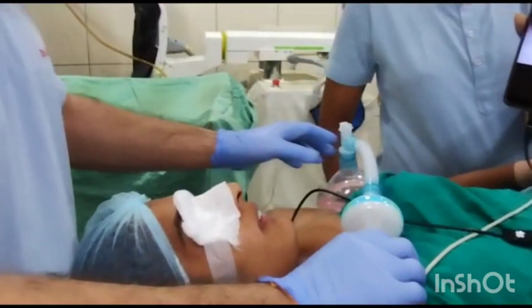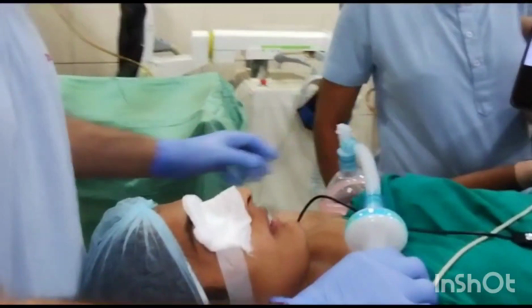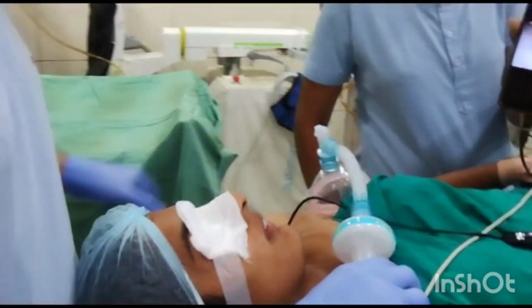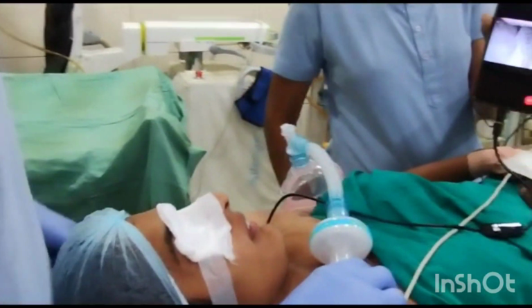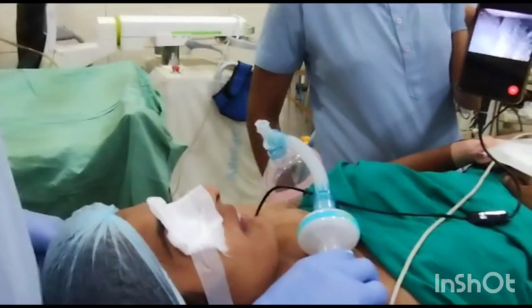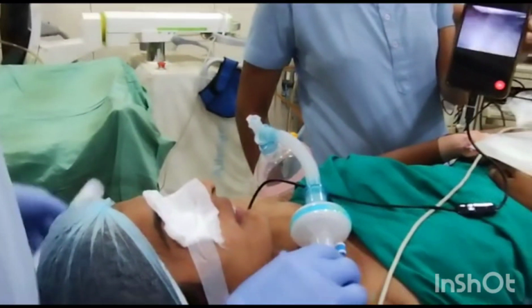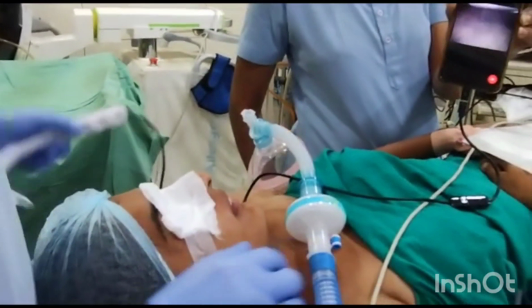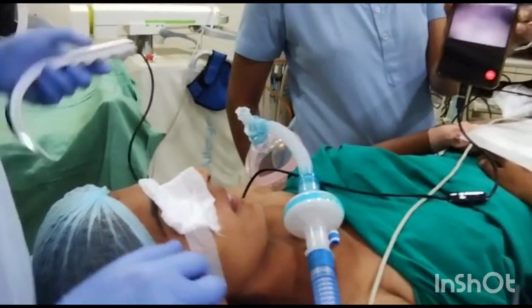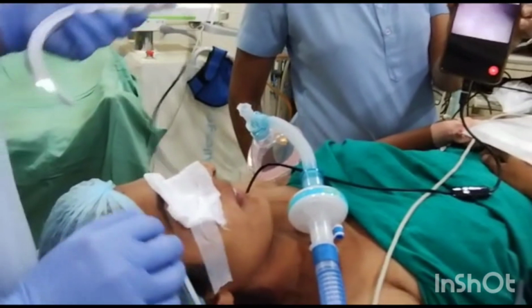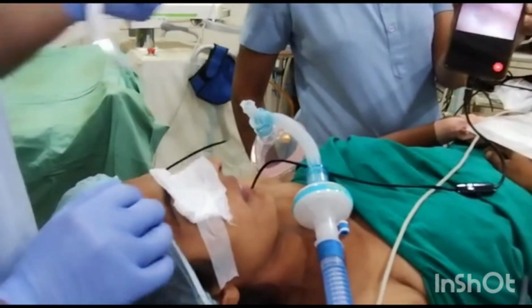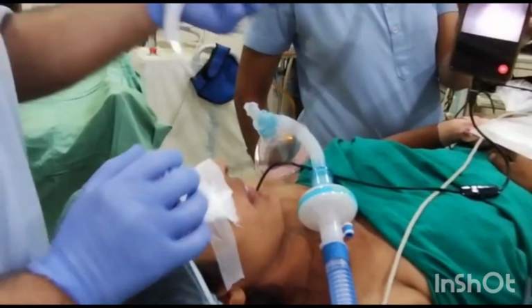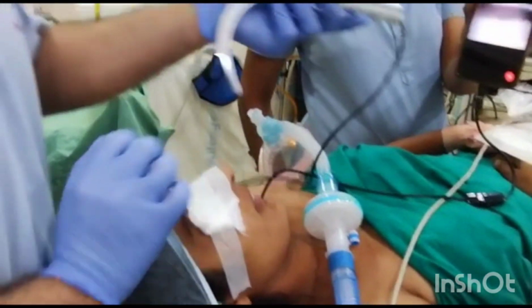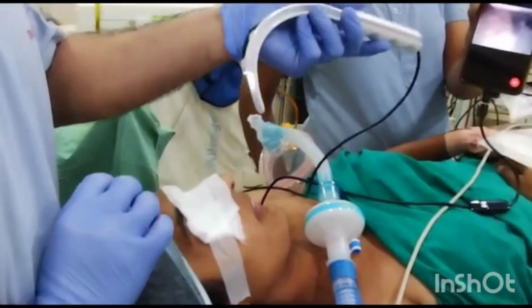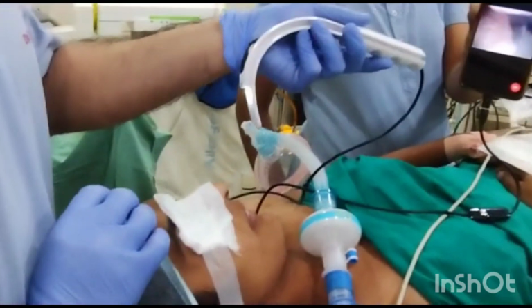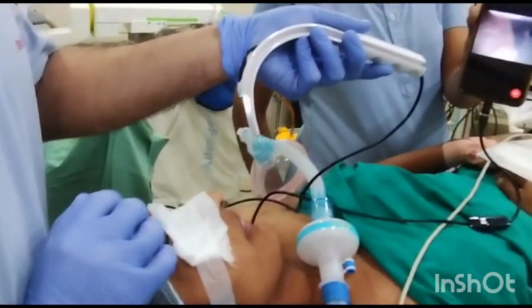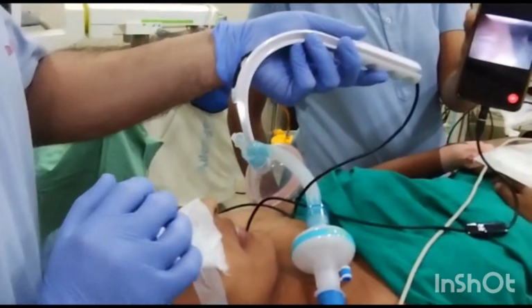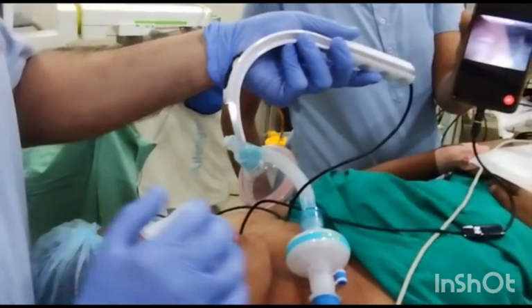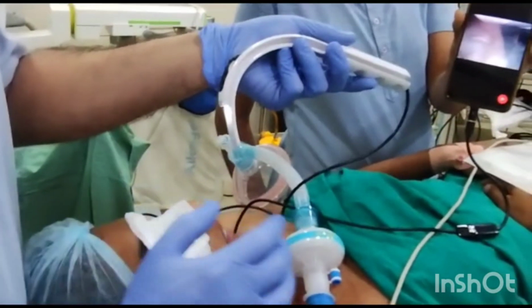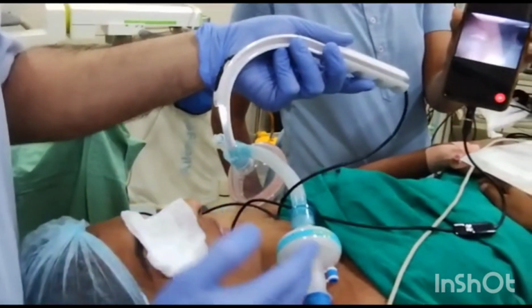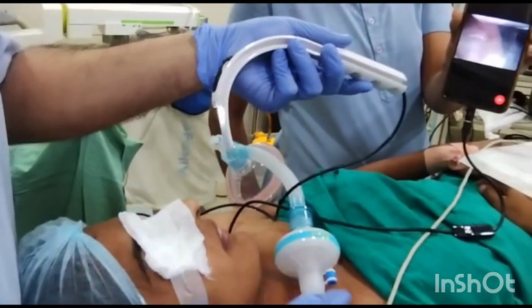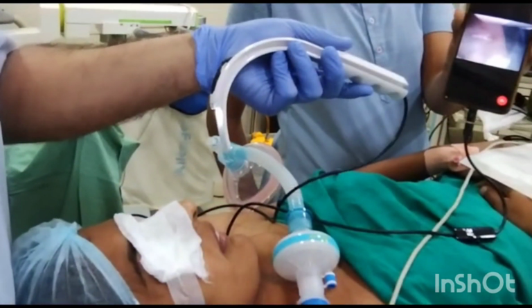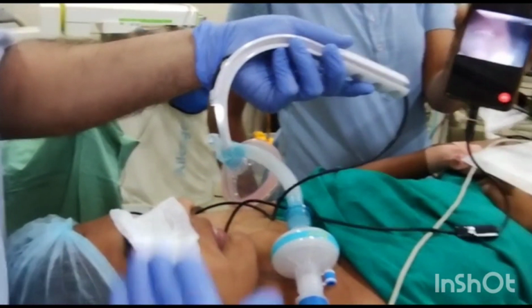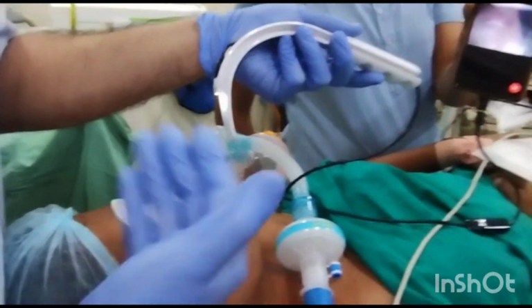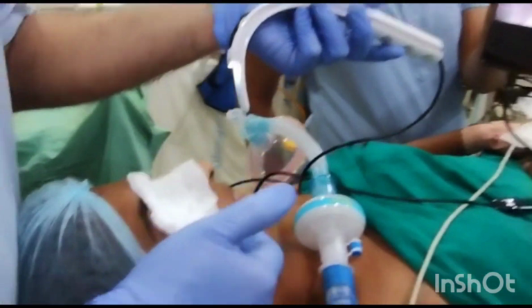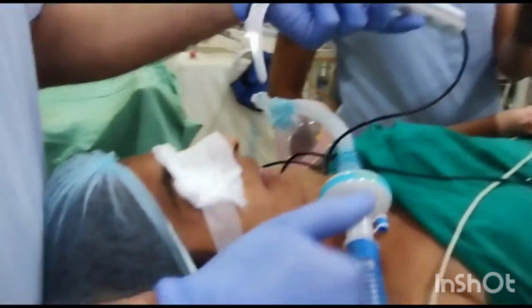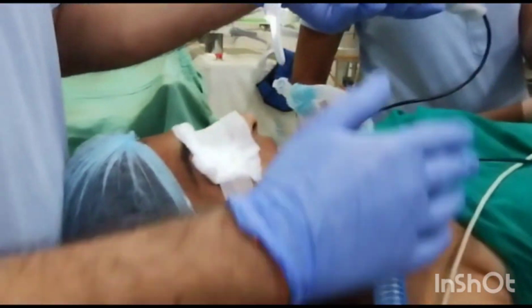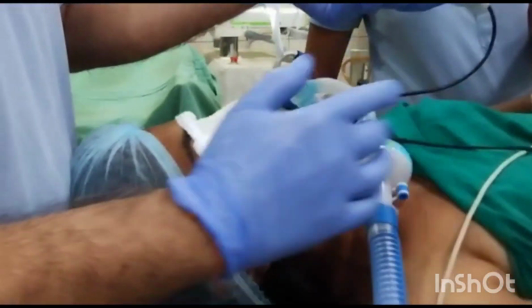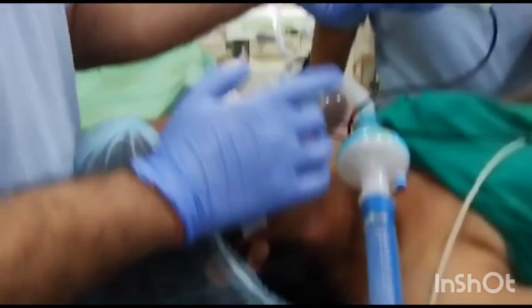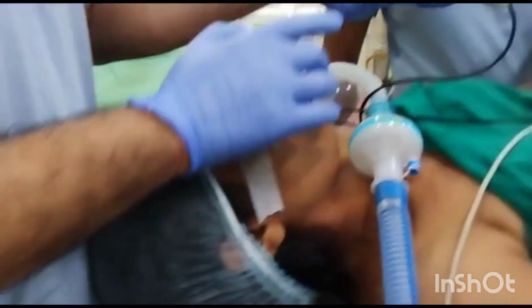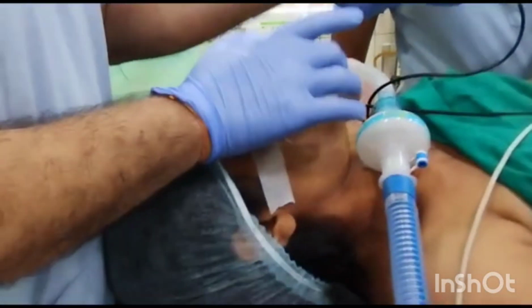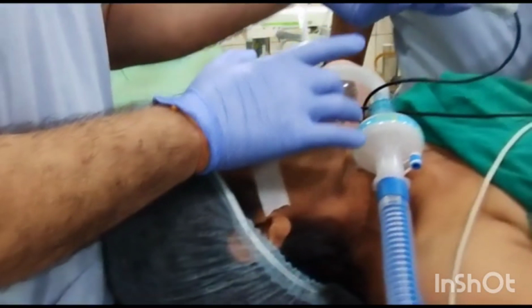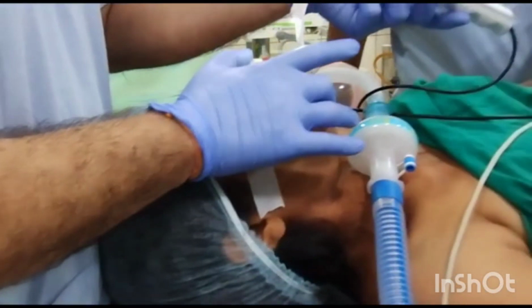Conventionally induced and relaxed. Patient's neck is in neutral position.